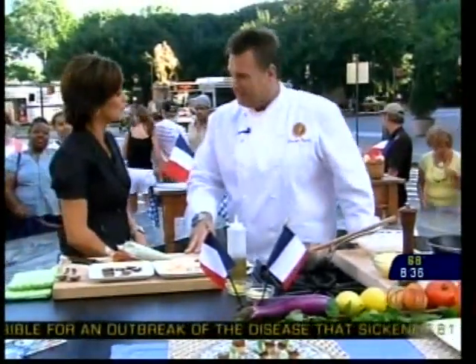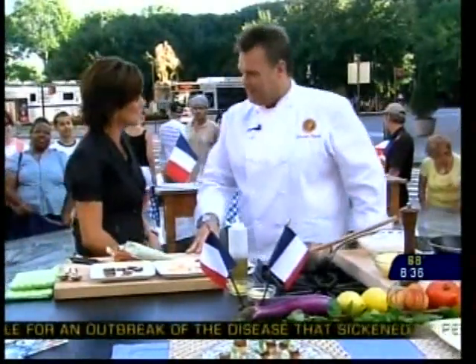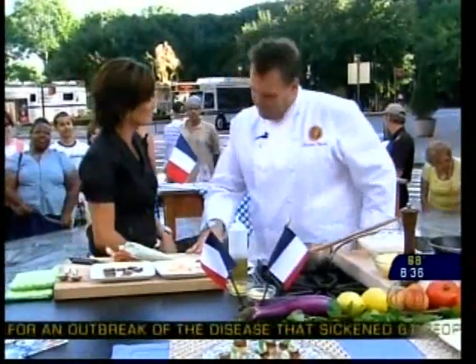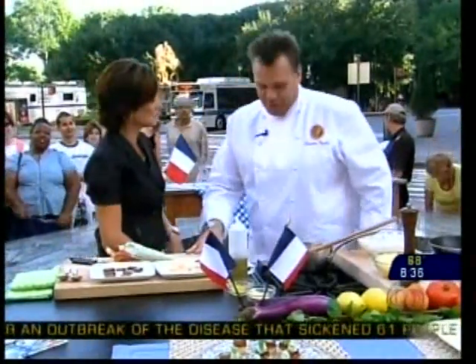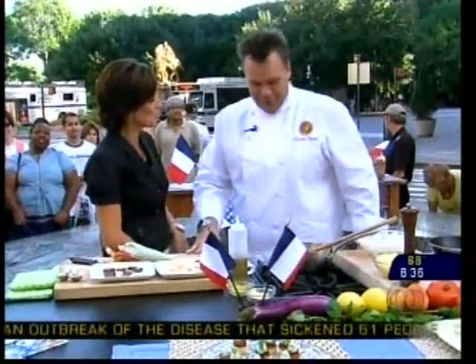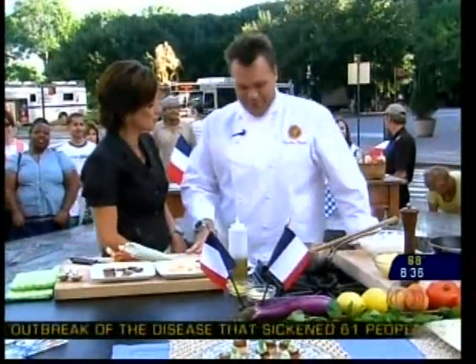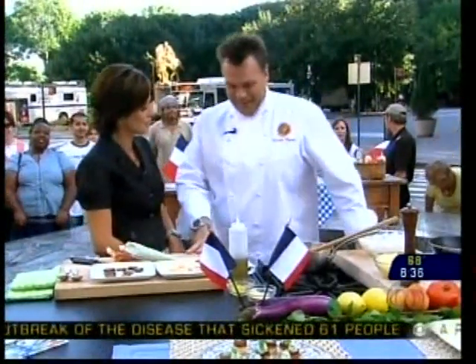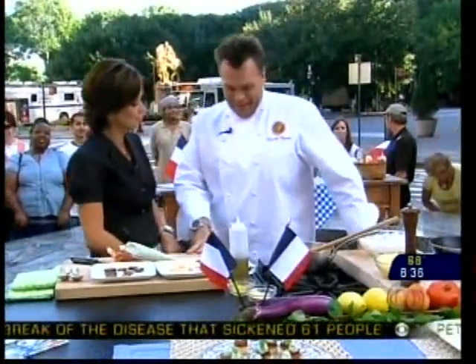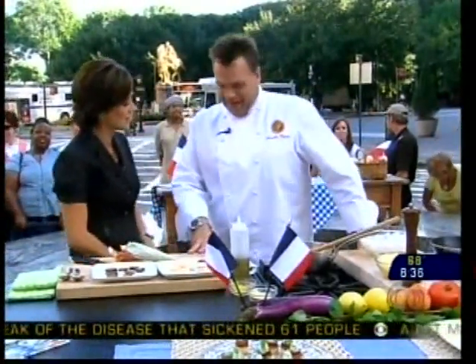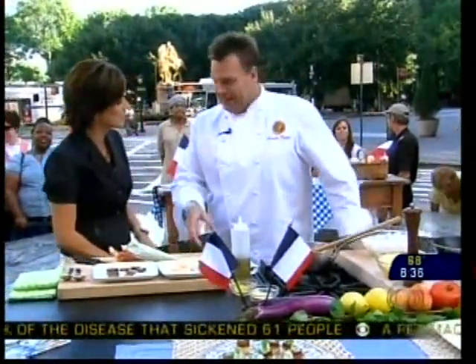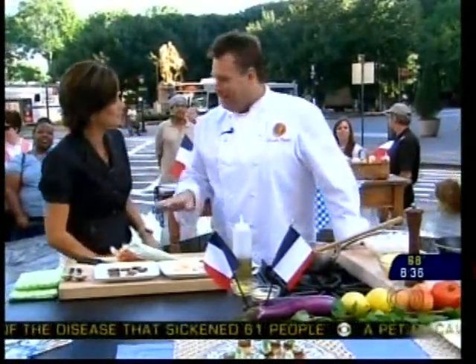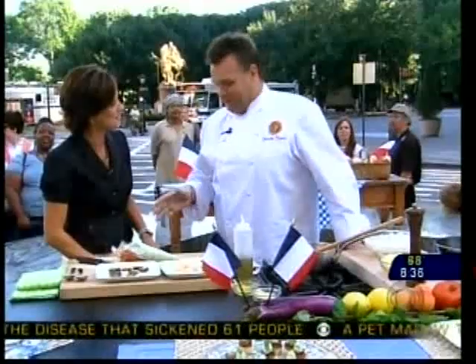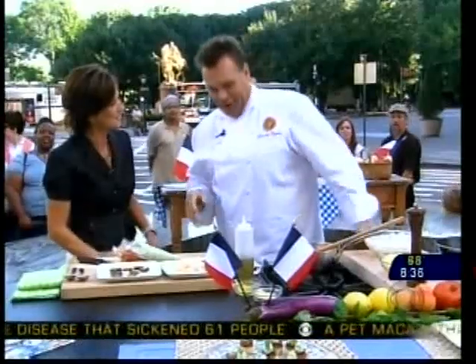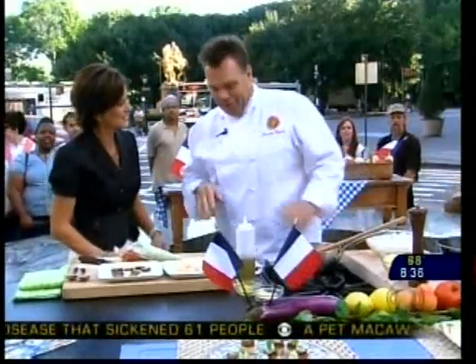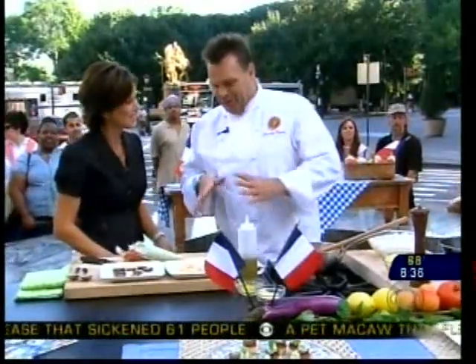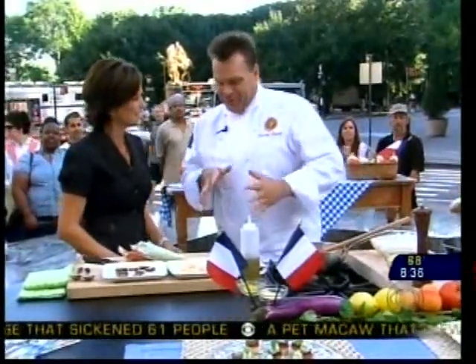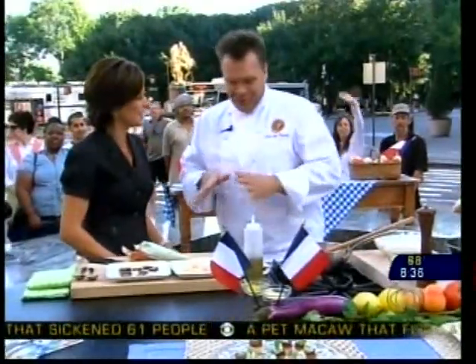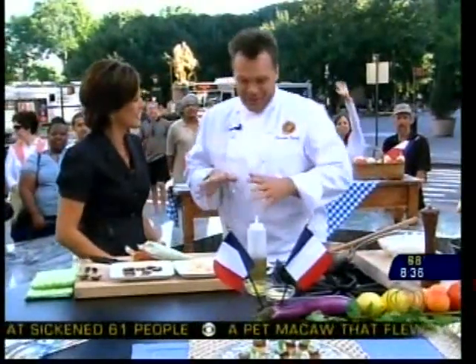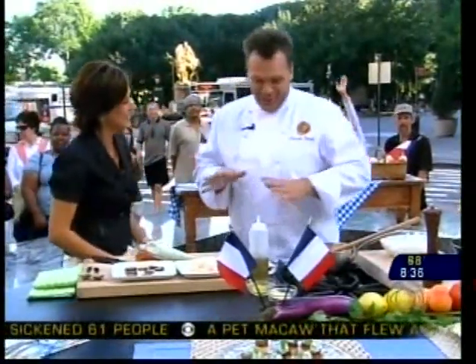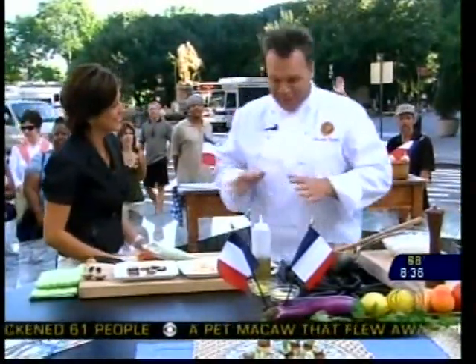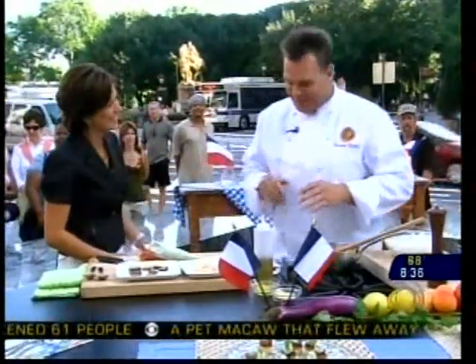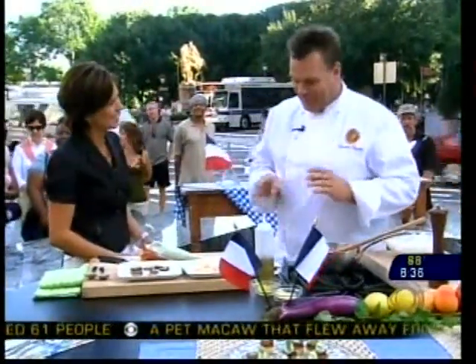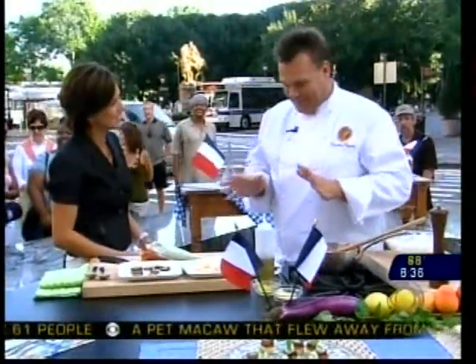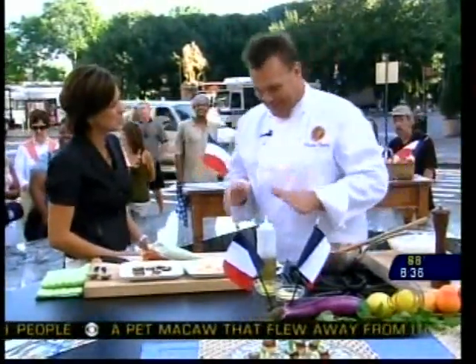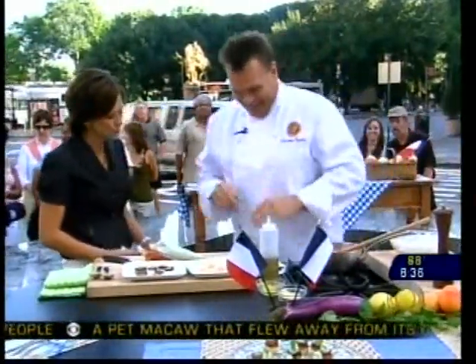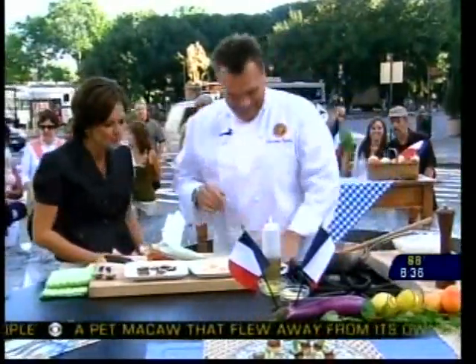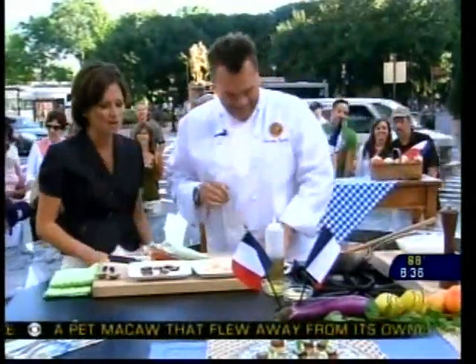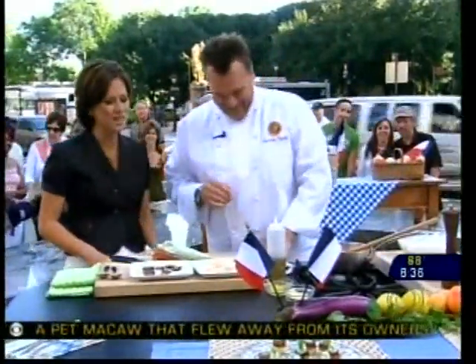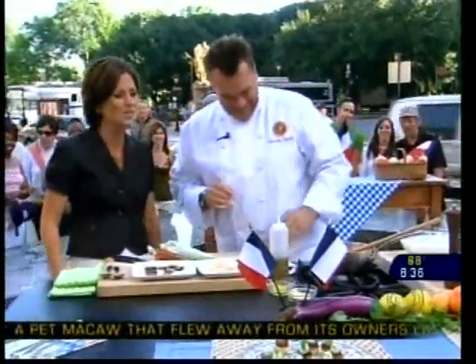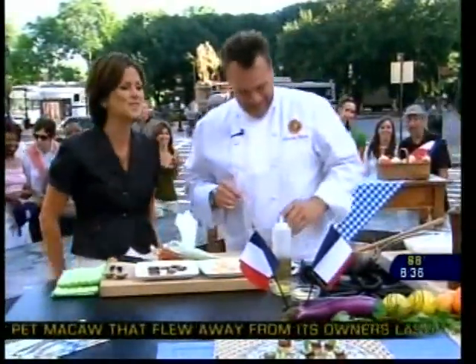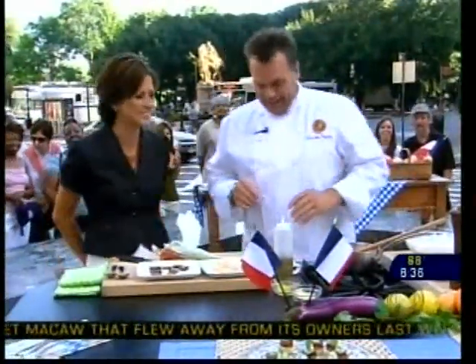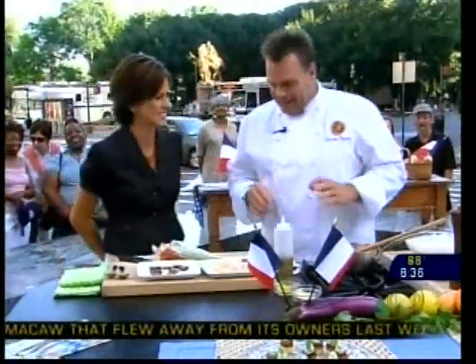Bonjour. Bonjour, bienvenue. $40 in New York is very difficult. But you pull it off. Tell us what you're cooking today.